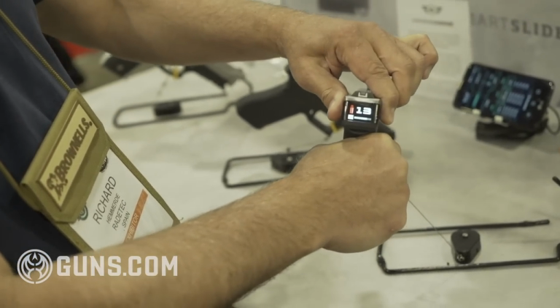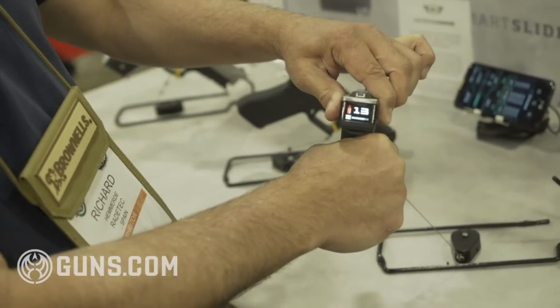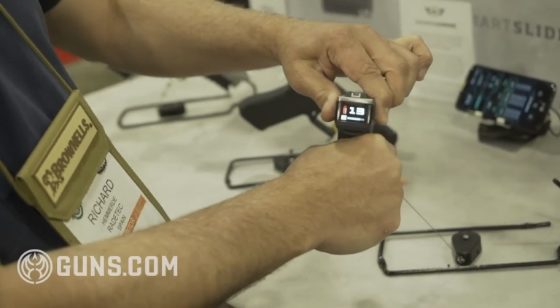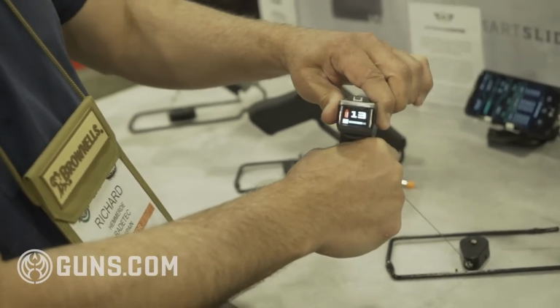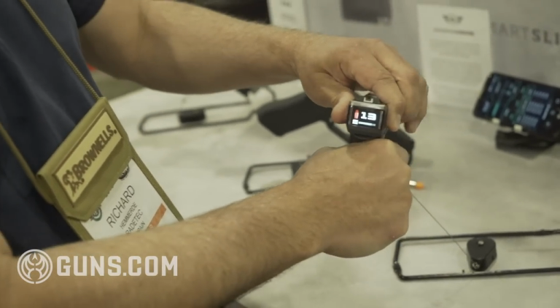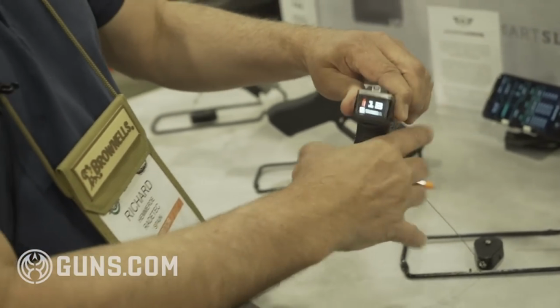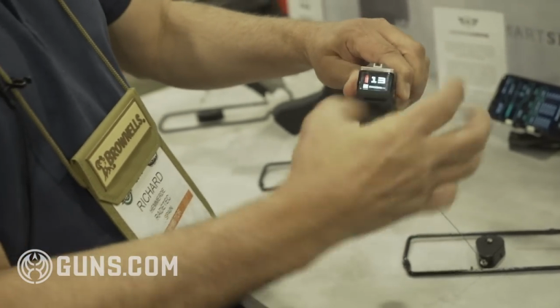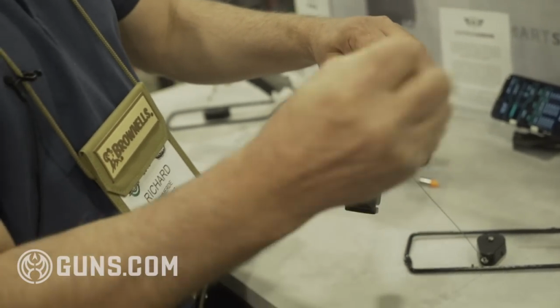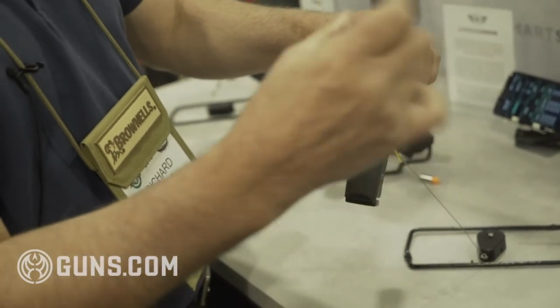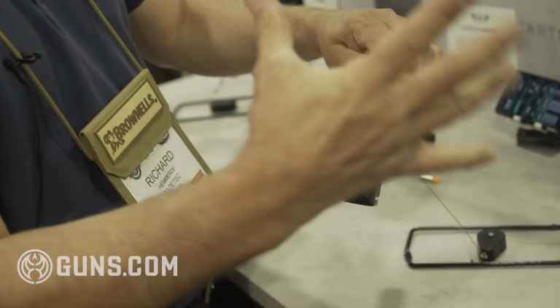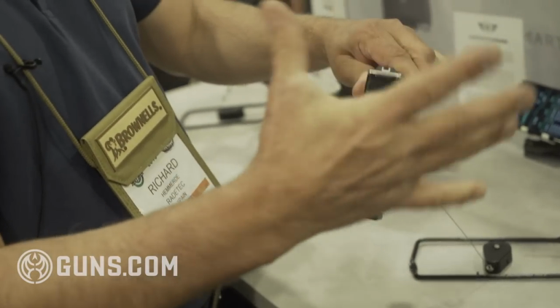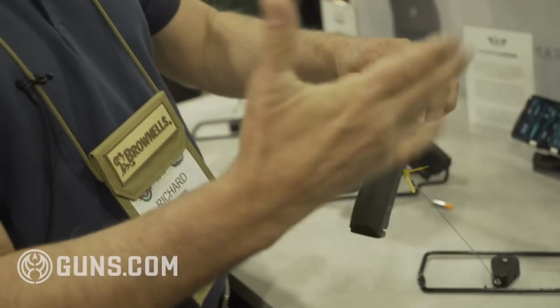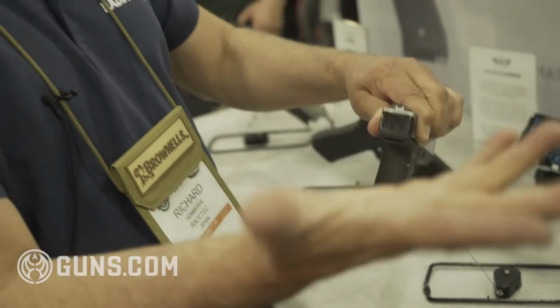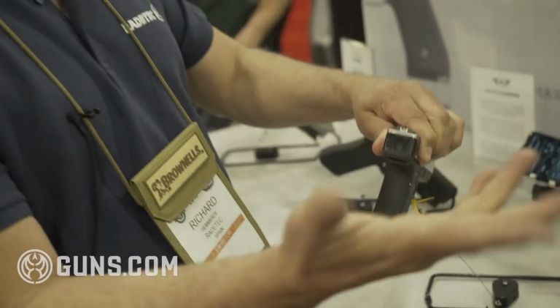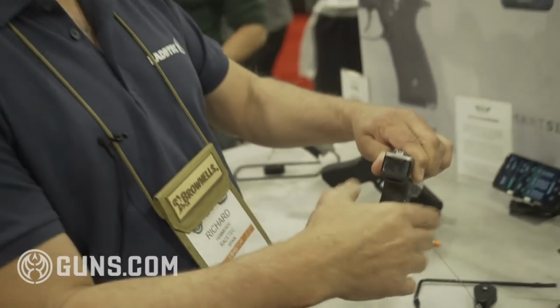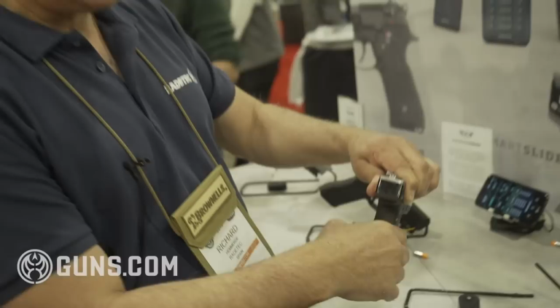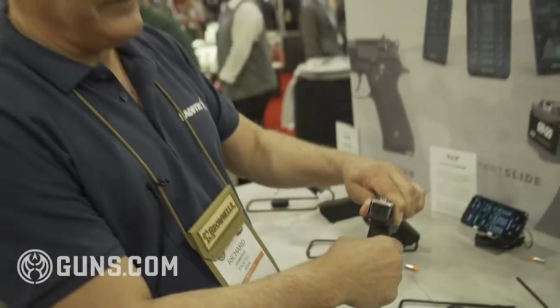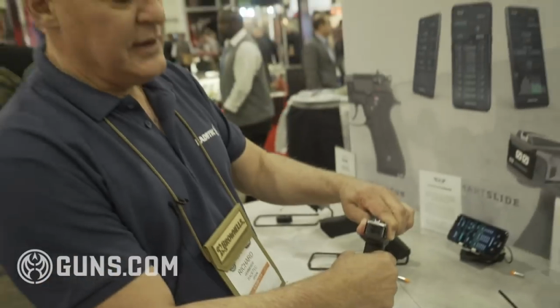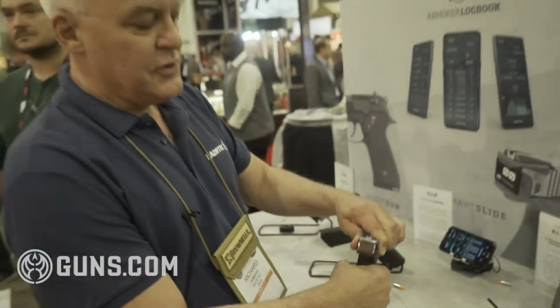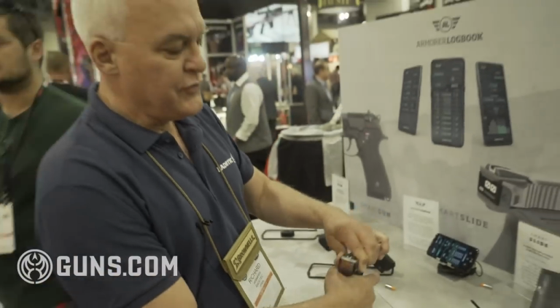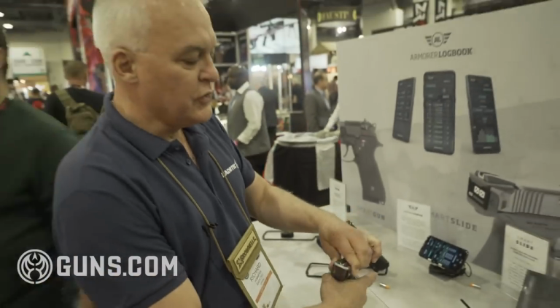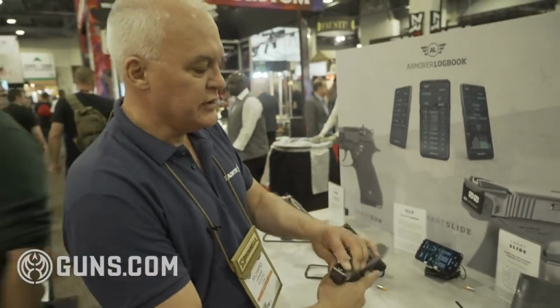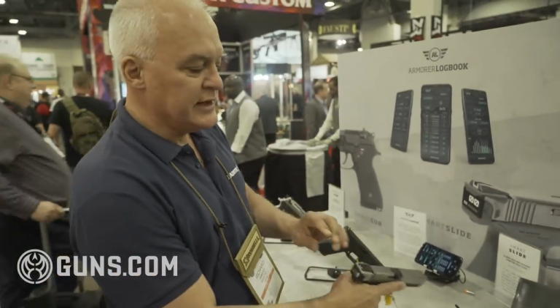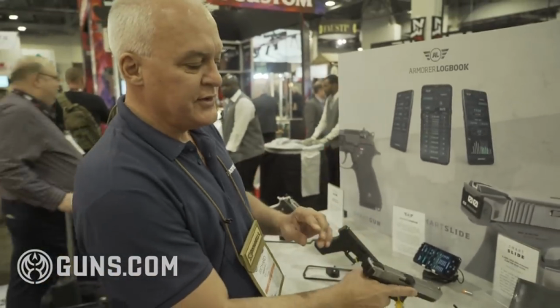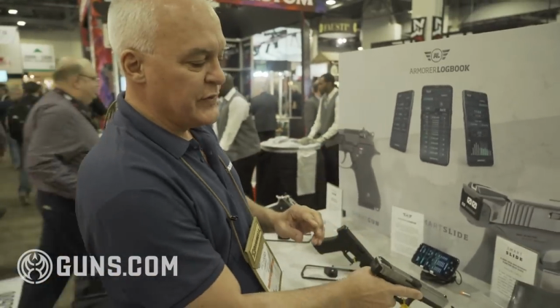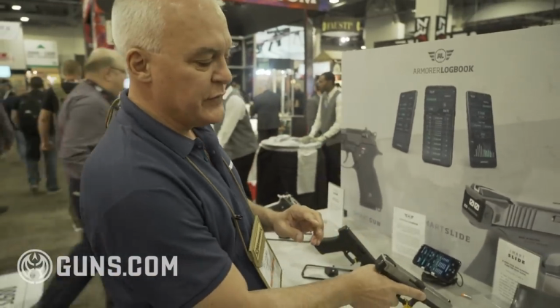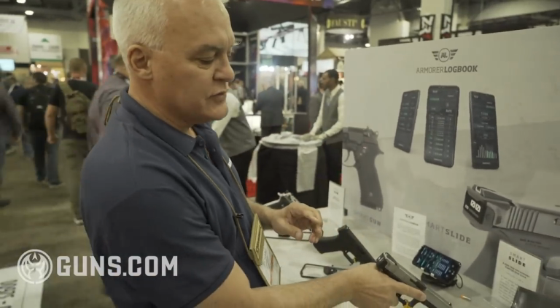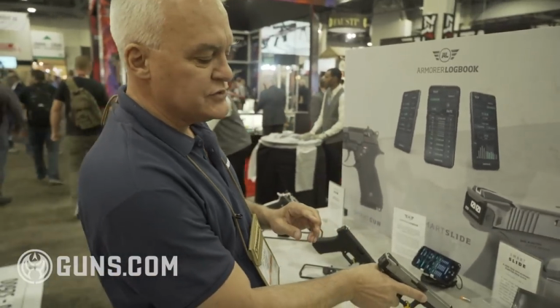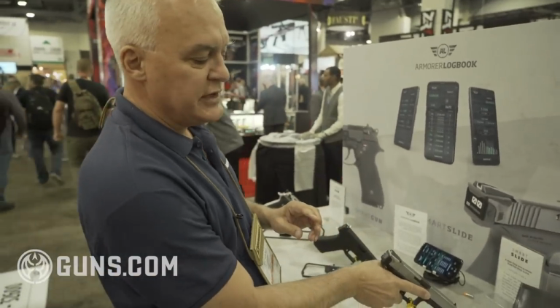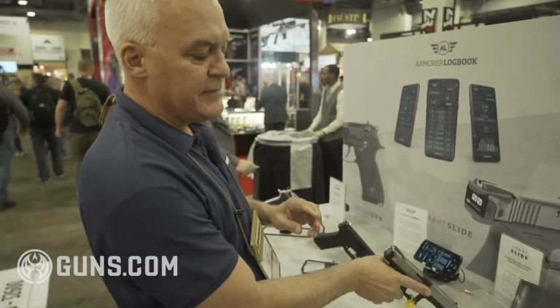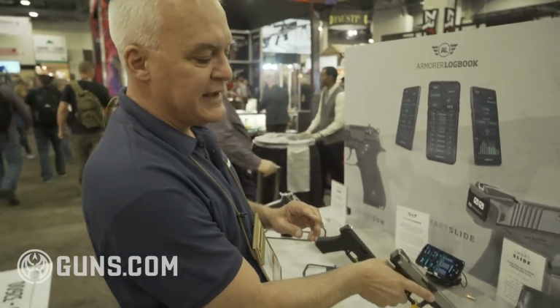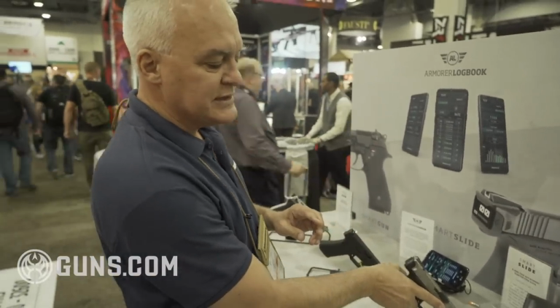By the time I get to three, it'll start flashing to tell me that I have fewer than three rounds in the magazine.